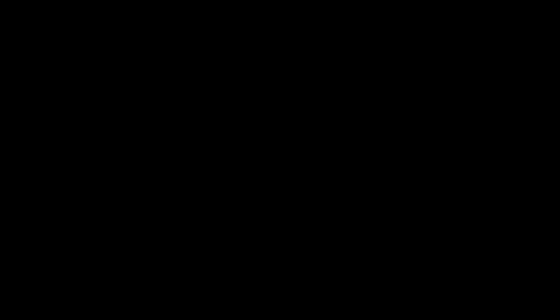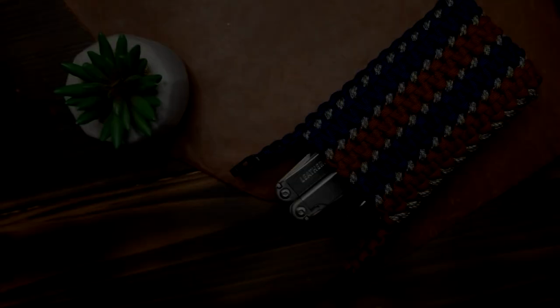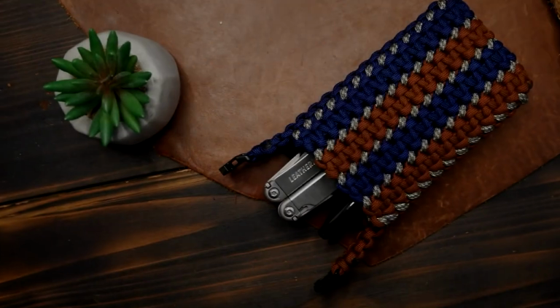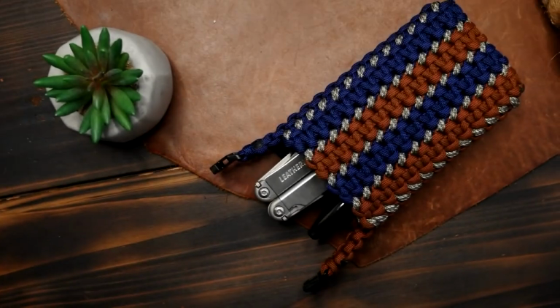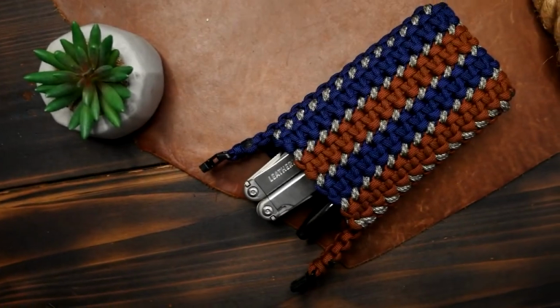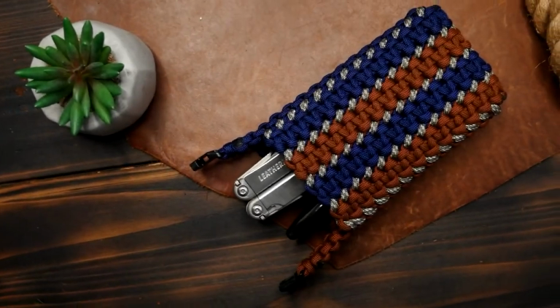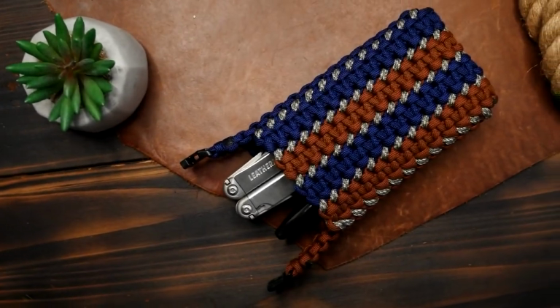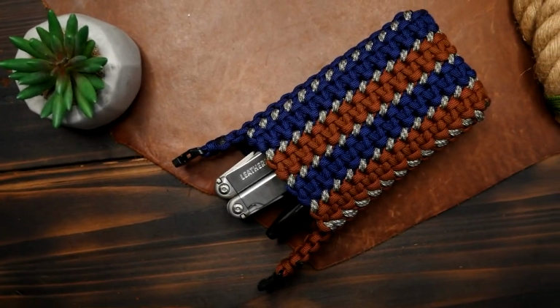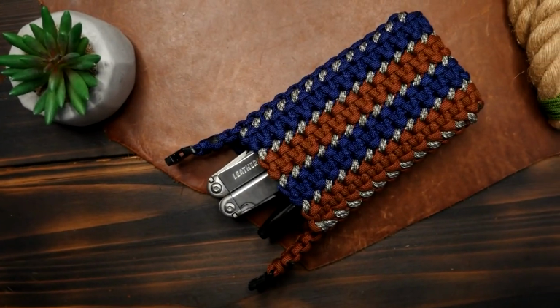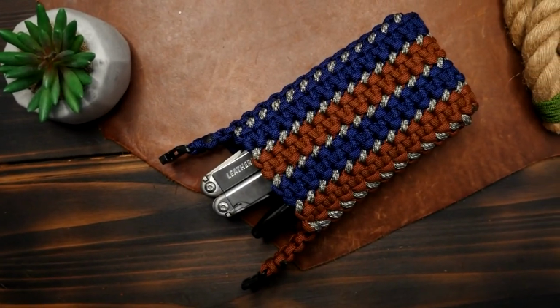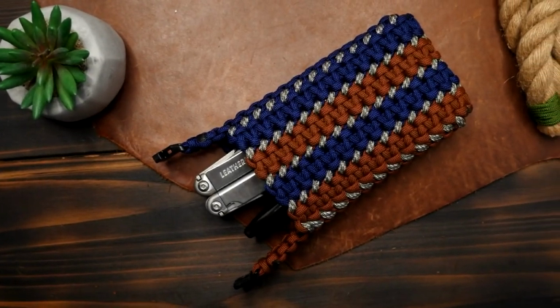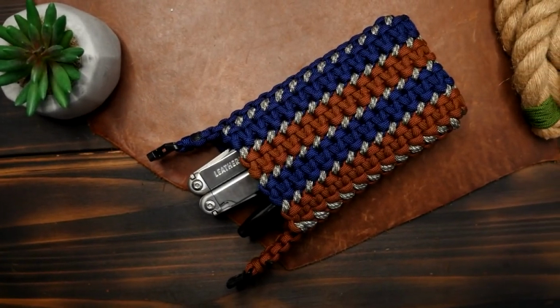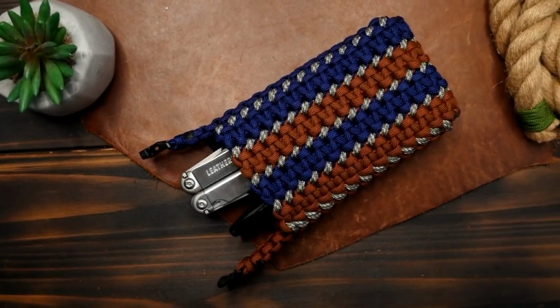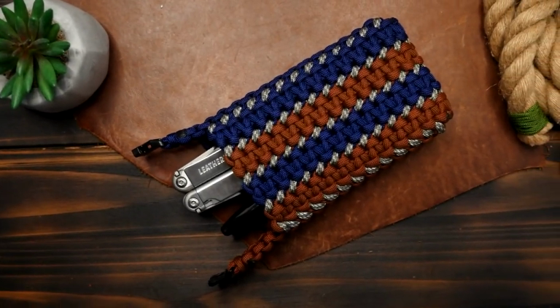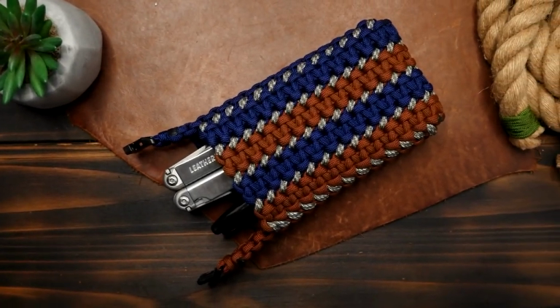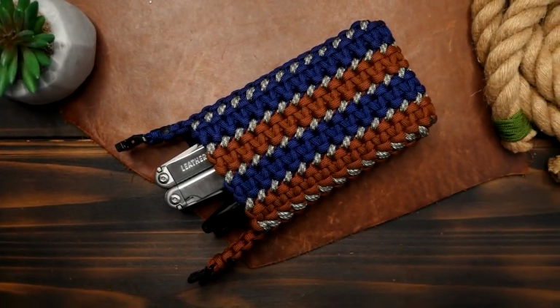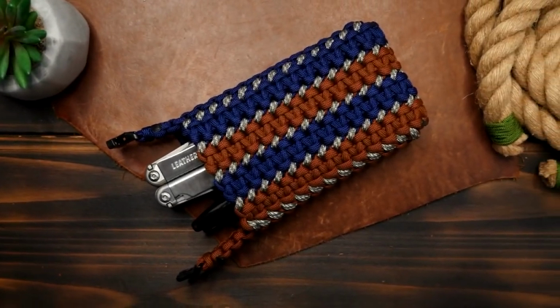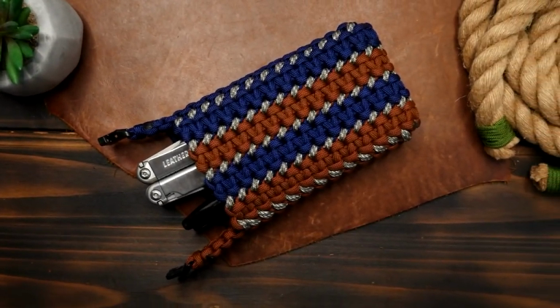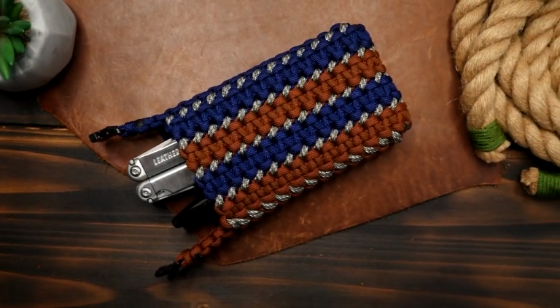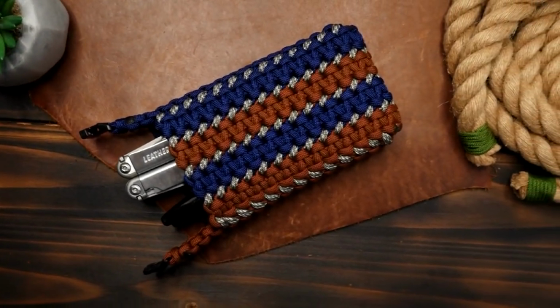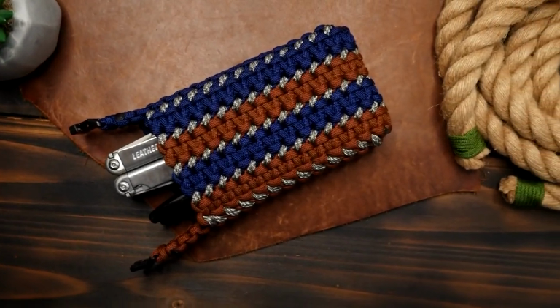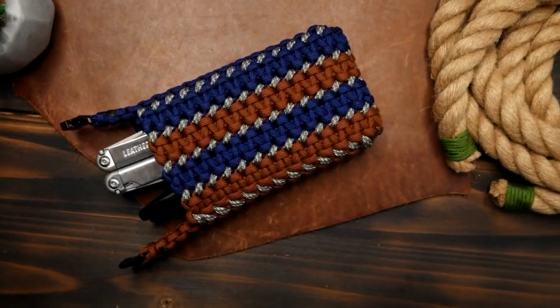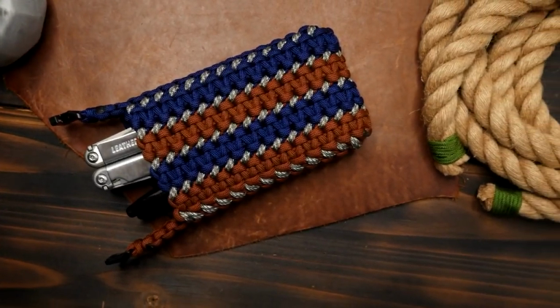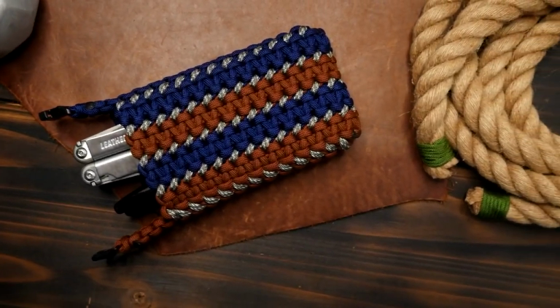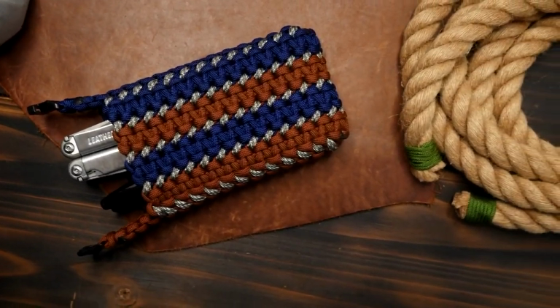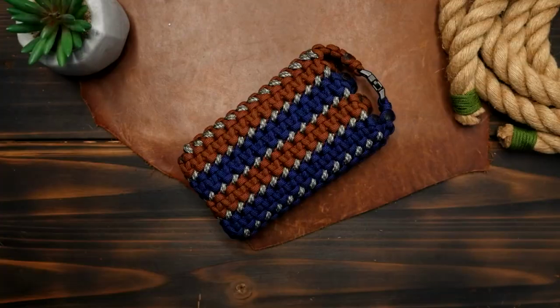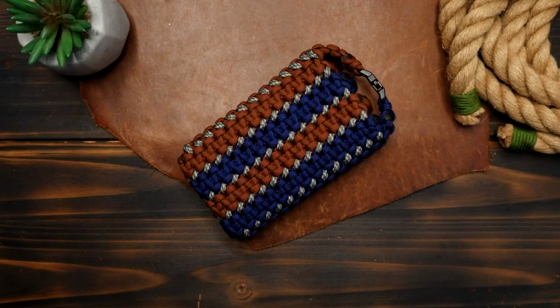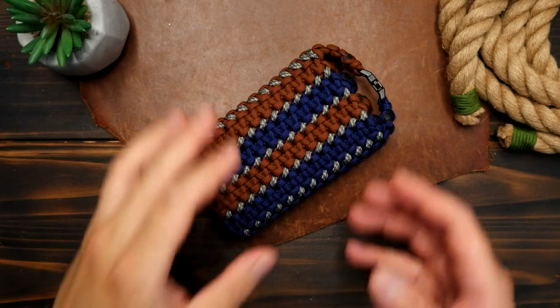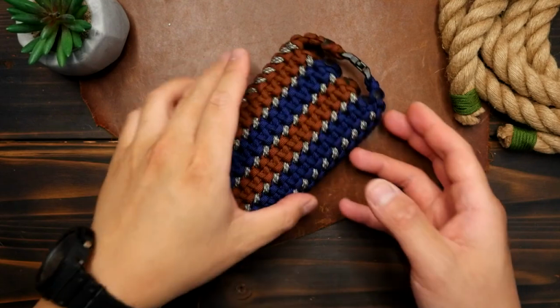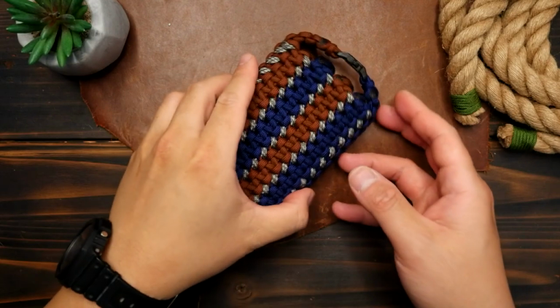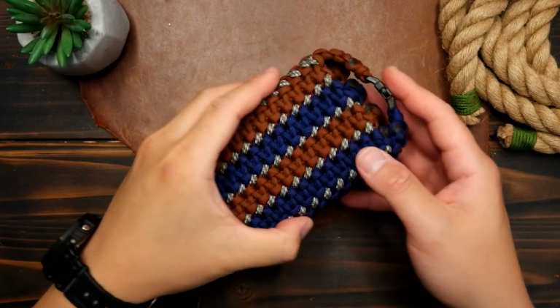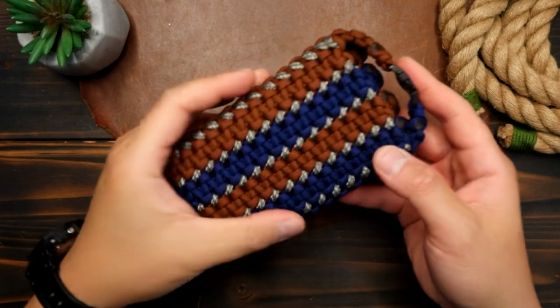Hey, what's going on weavers, Tim here again, and this is the trailer for the Patreon exclusive video of the month.